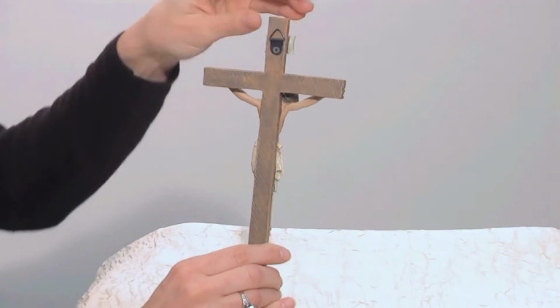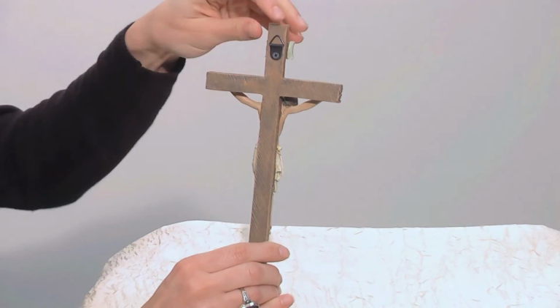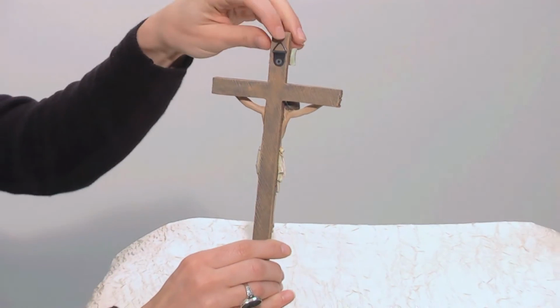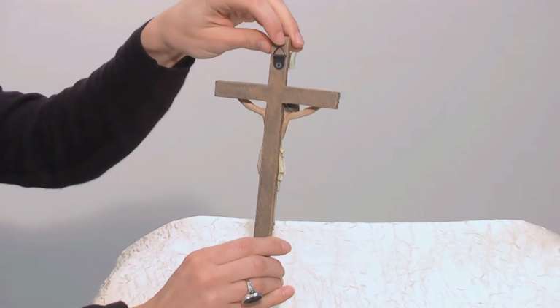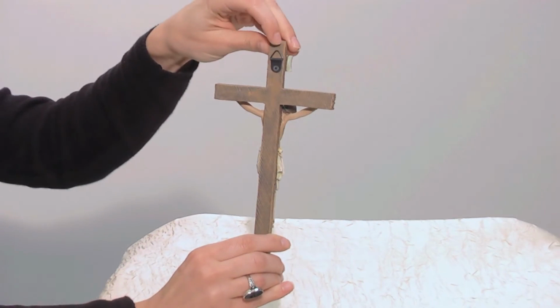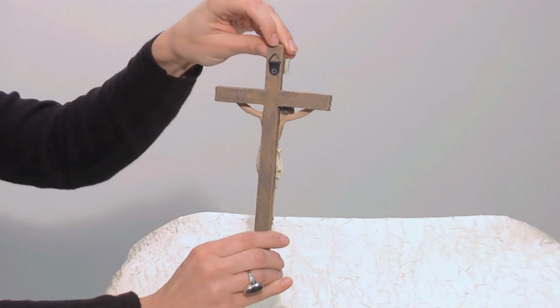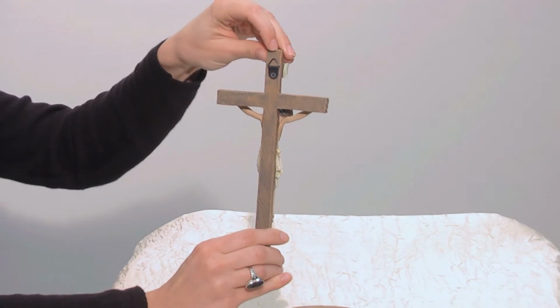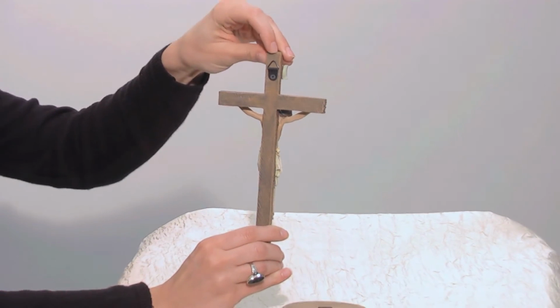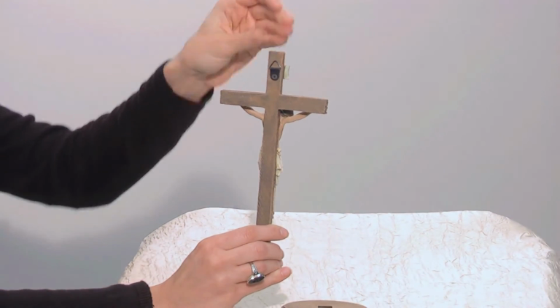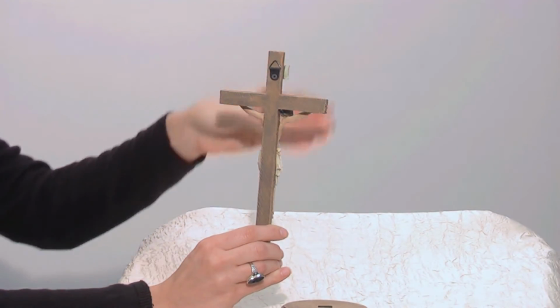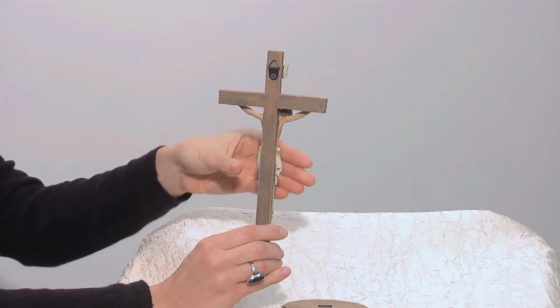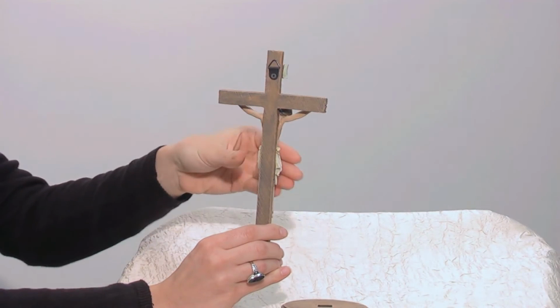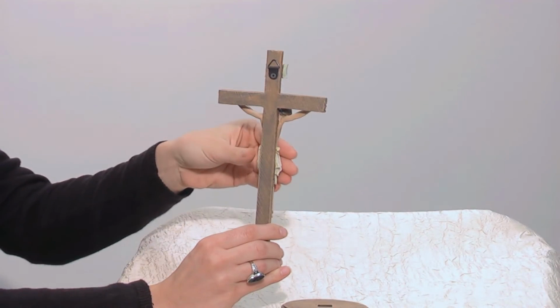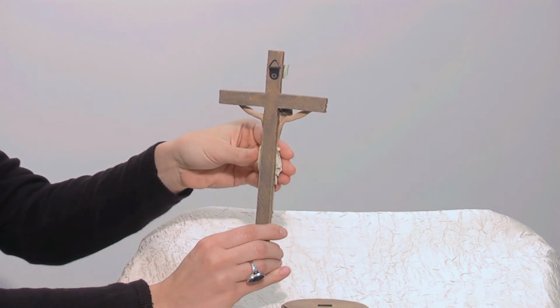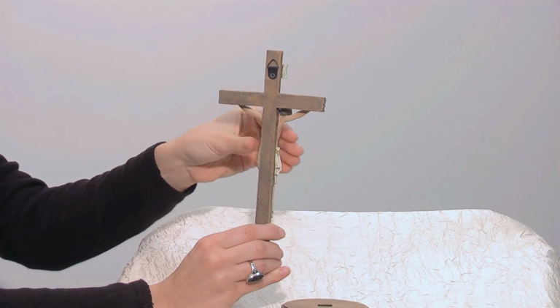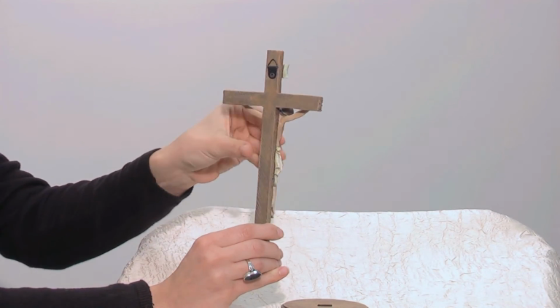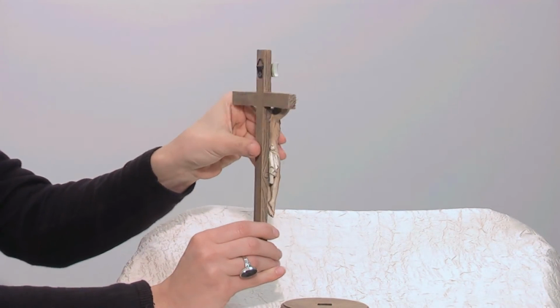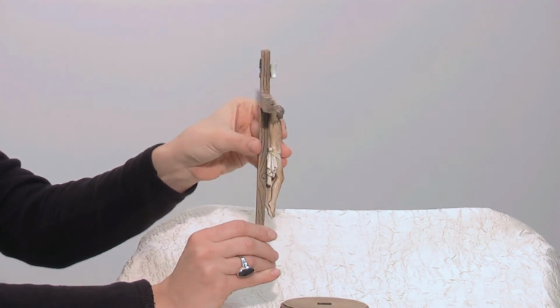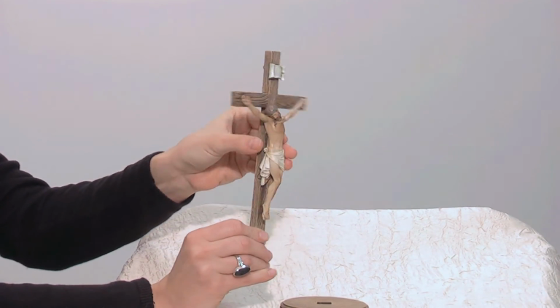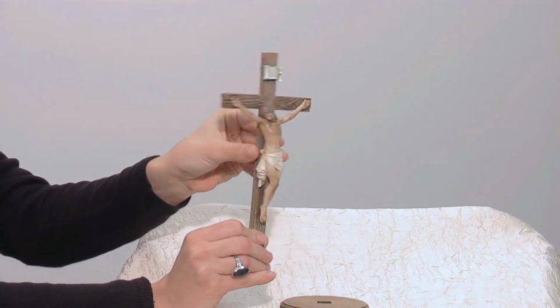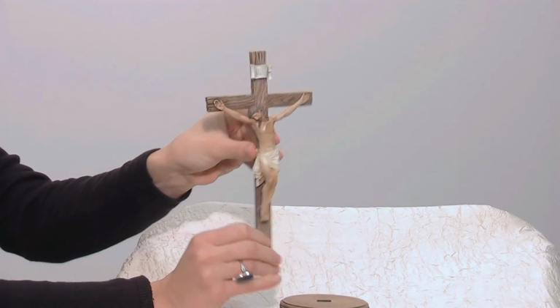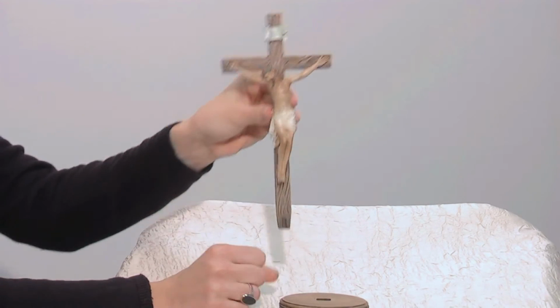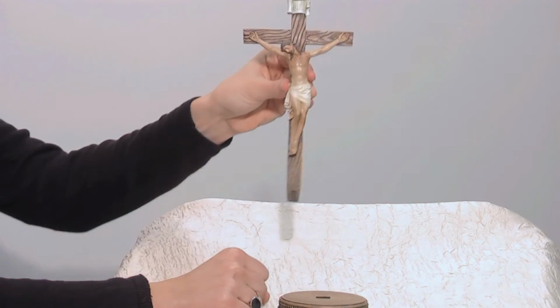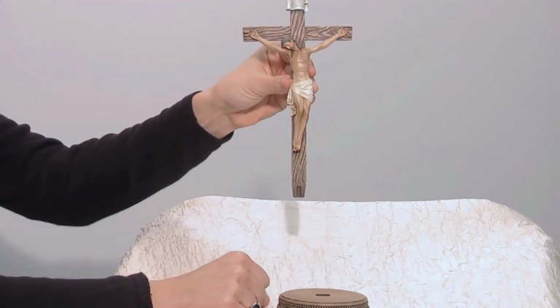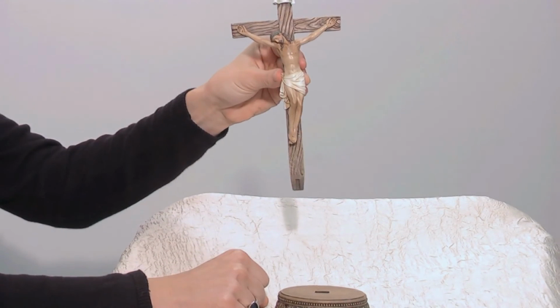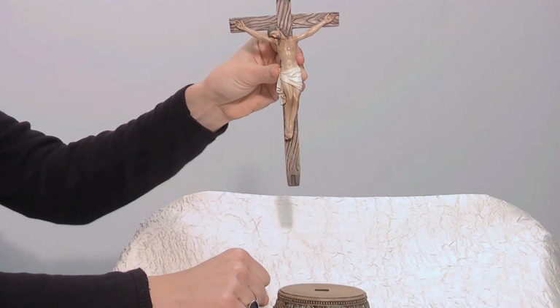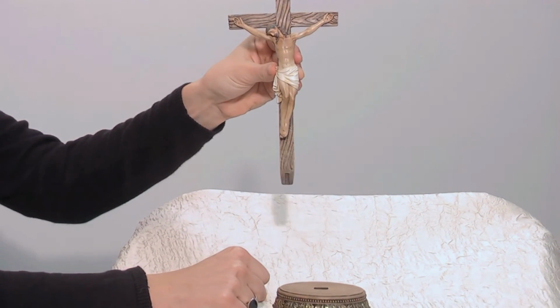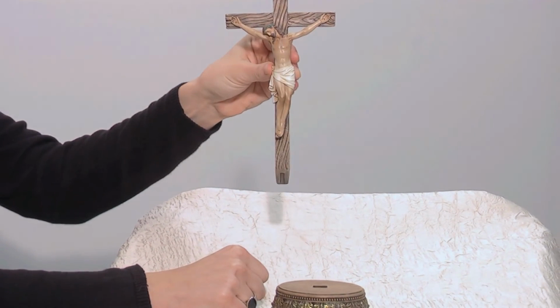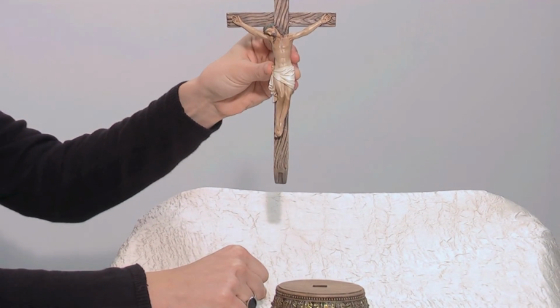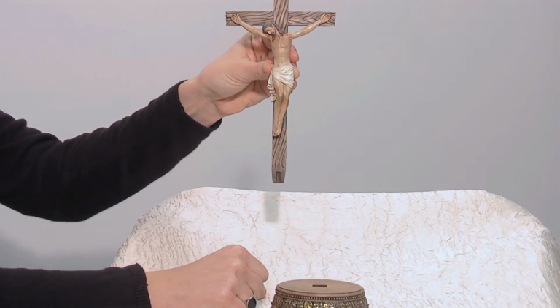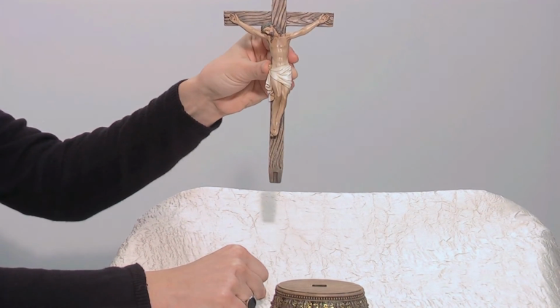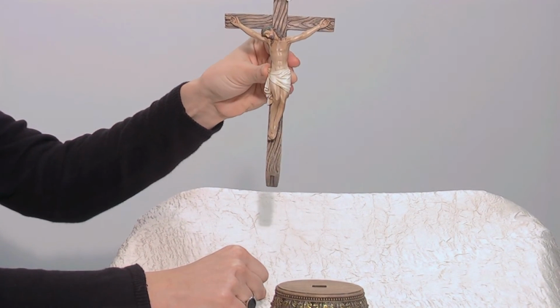And you can even hang this on the wall if you'd like, as you can see on the back.